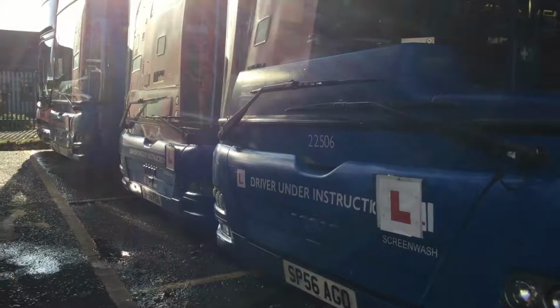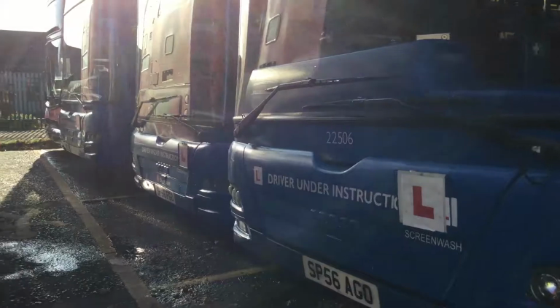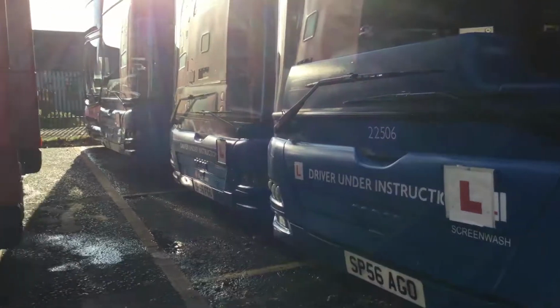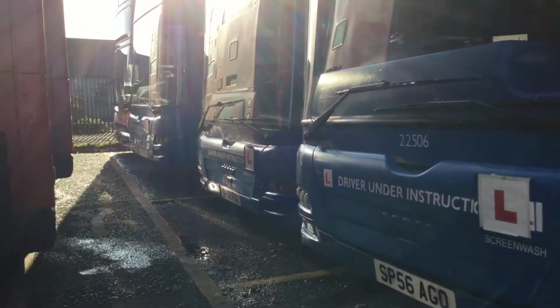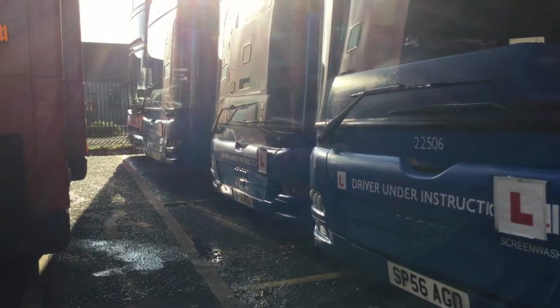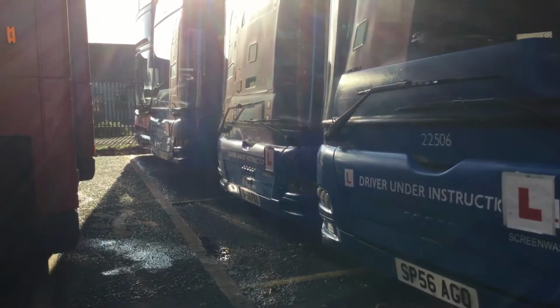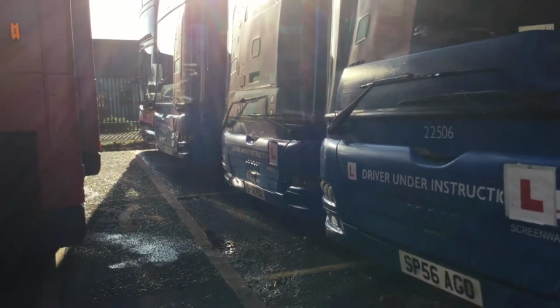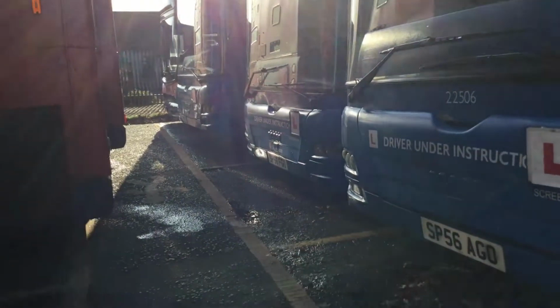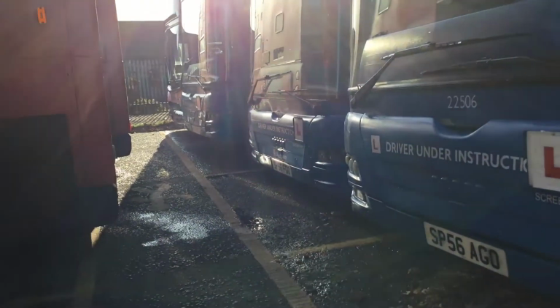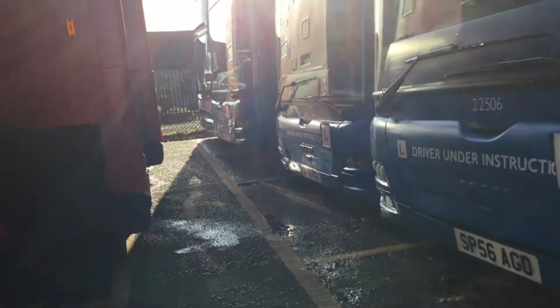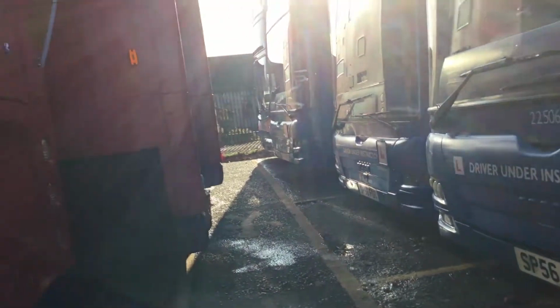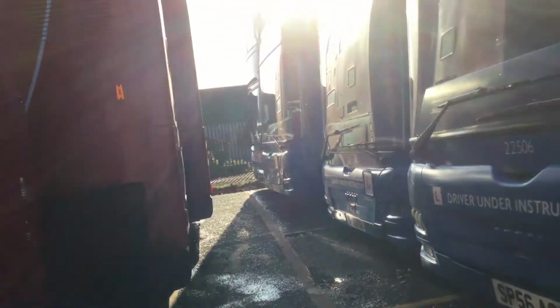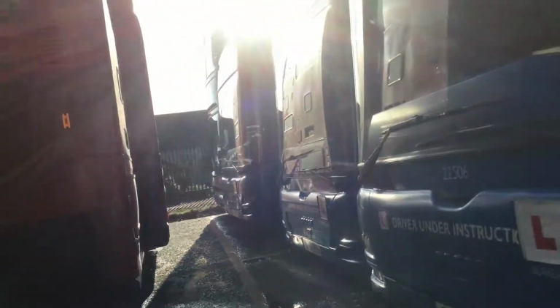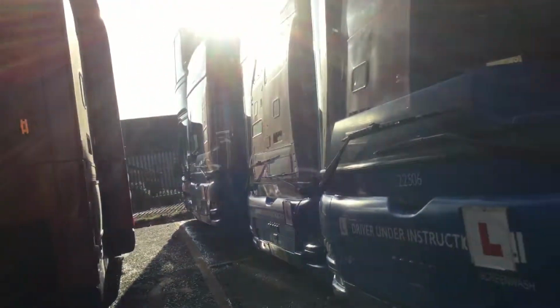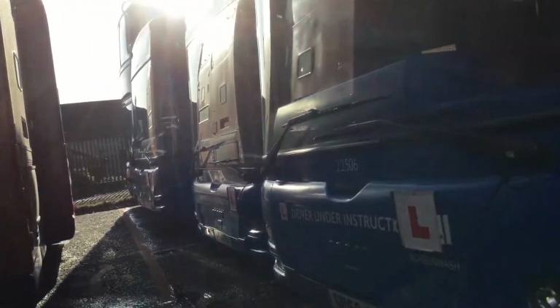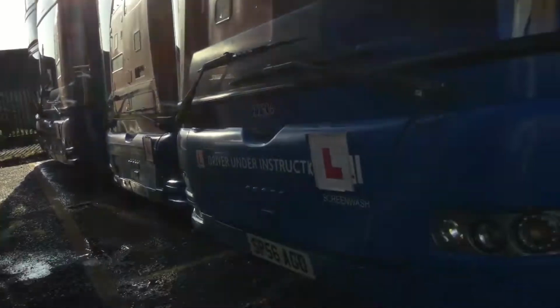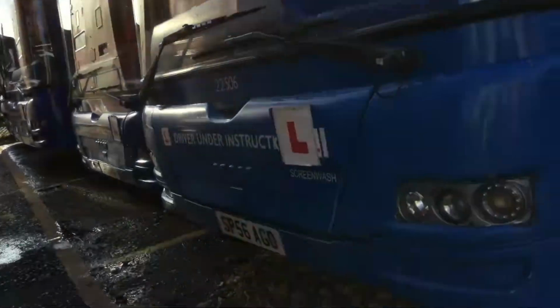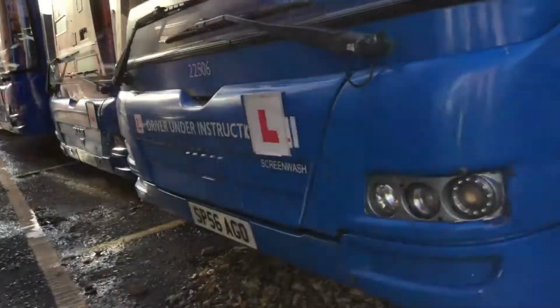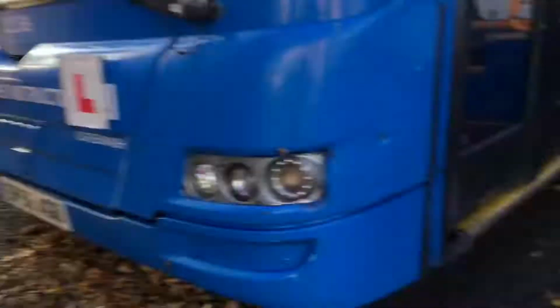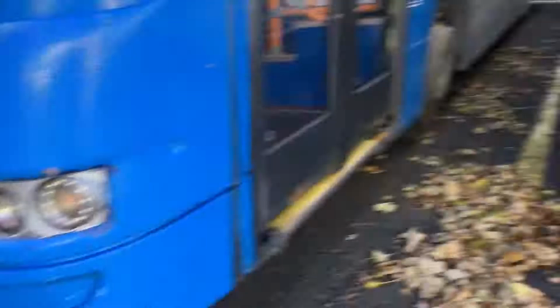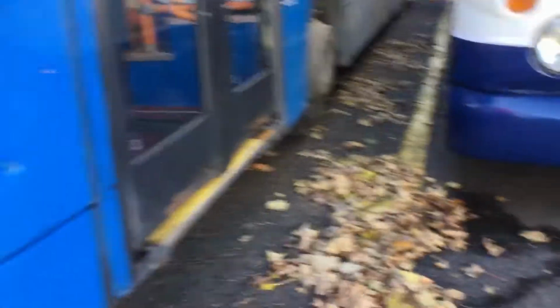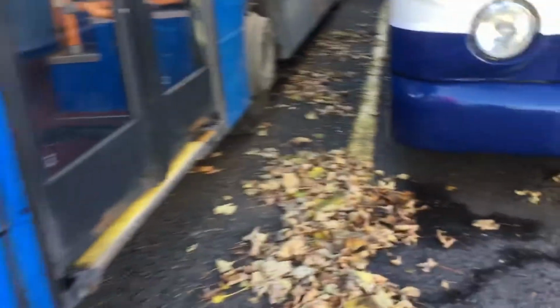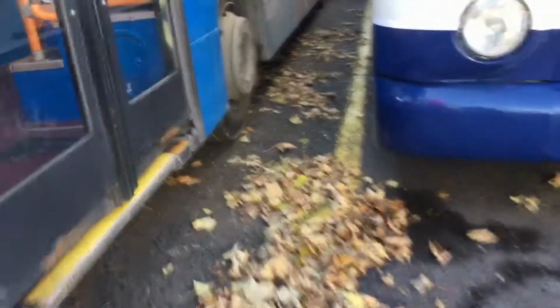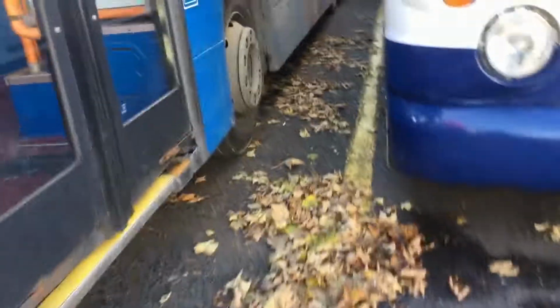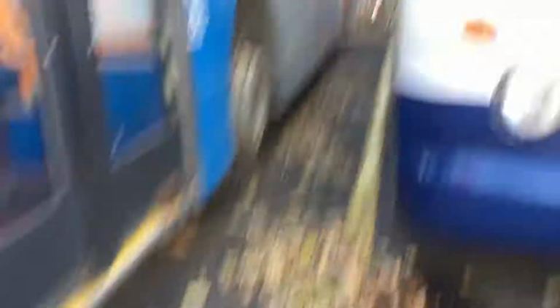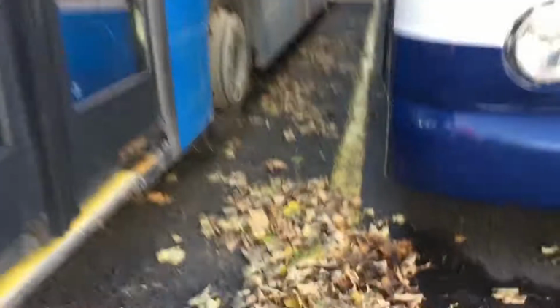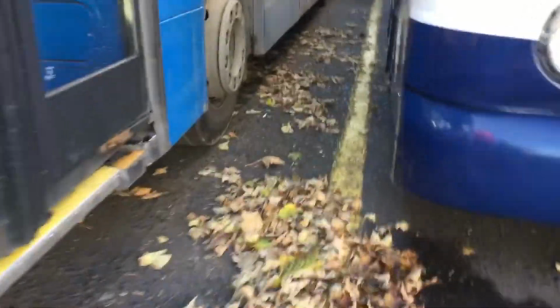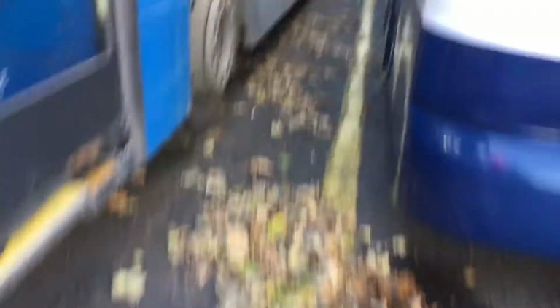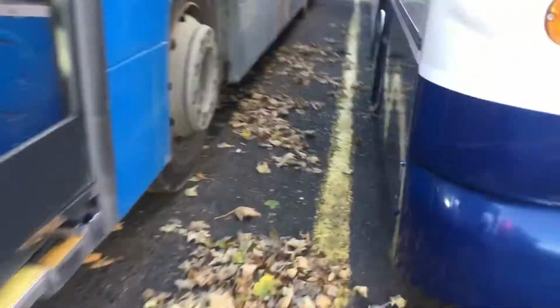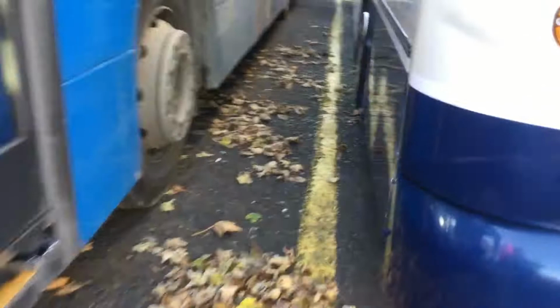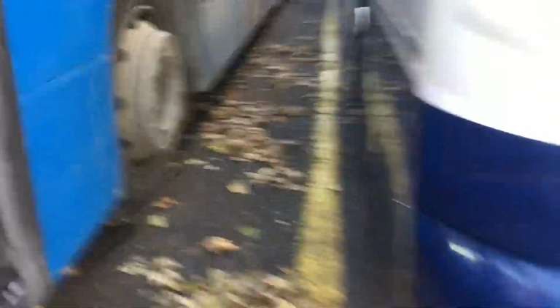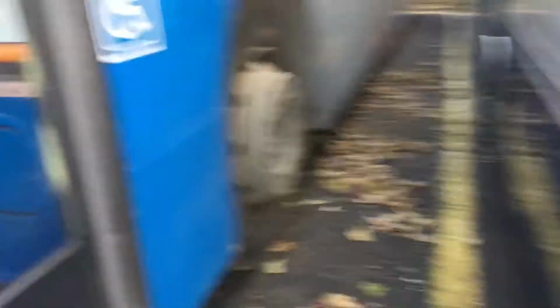Hey guys, welcome back to another video. Today I'm doing a review on these three driver training buses.